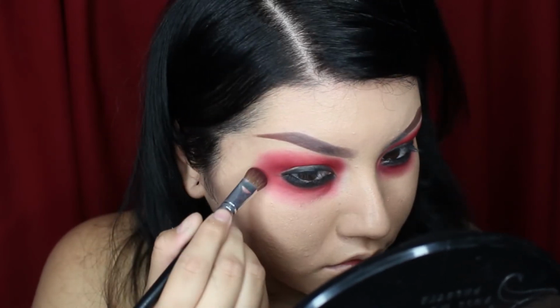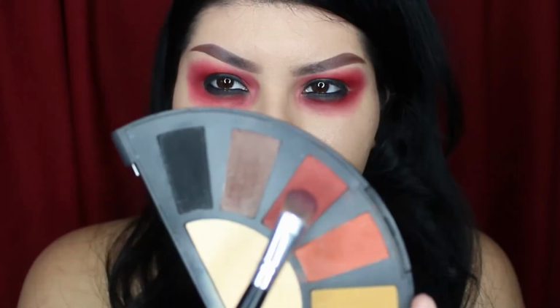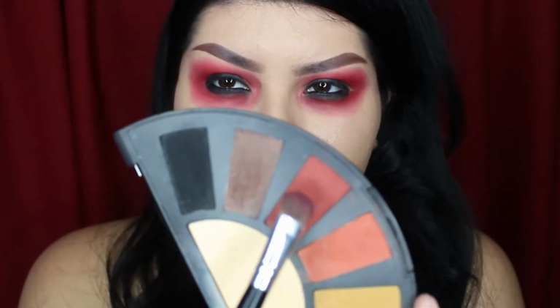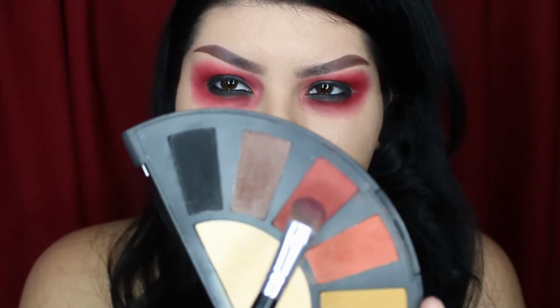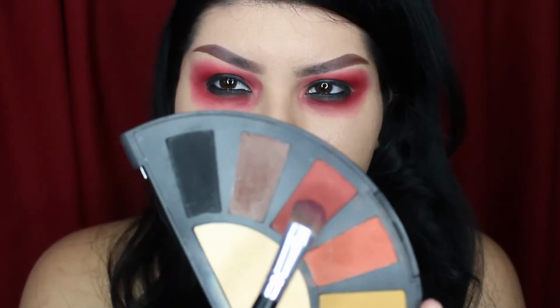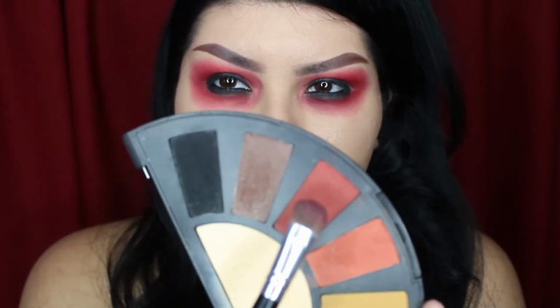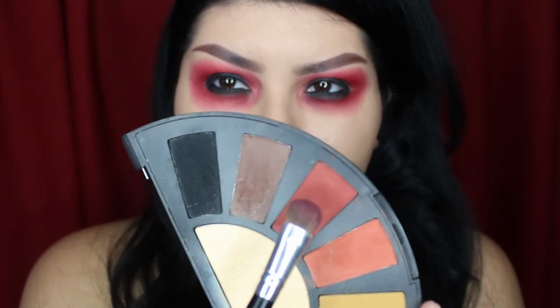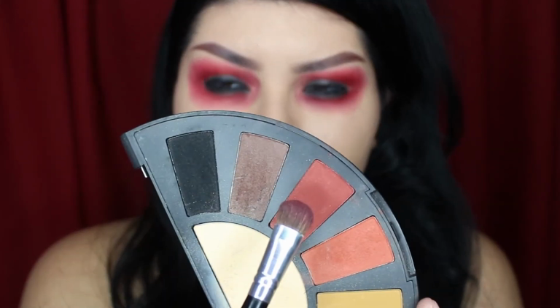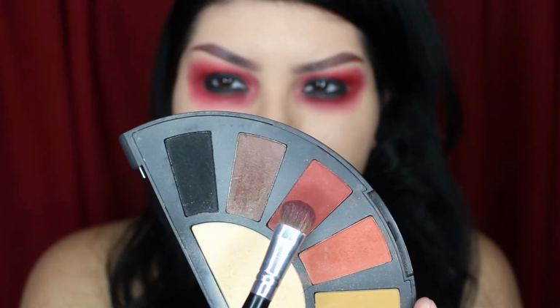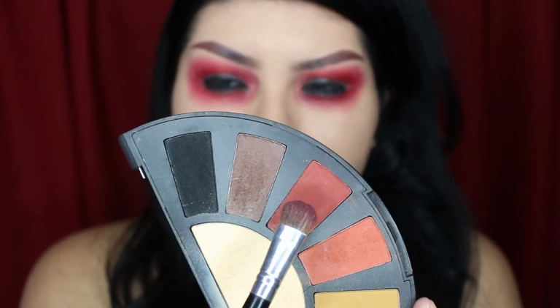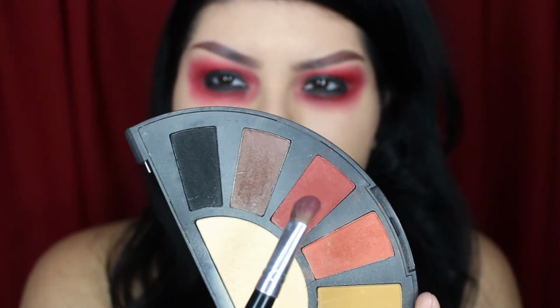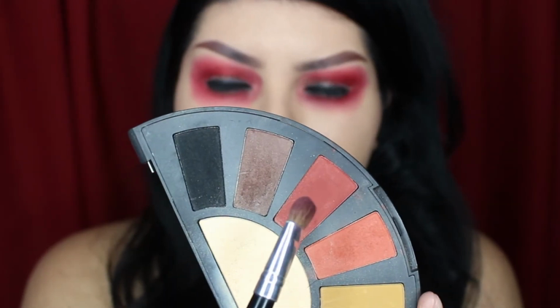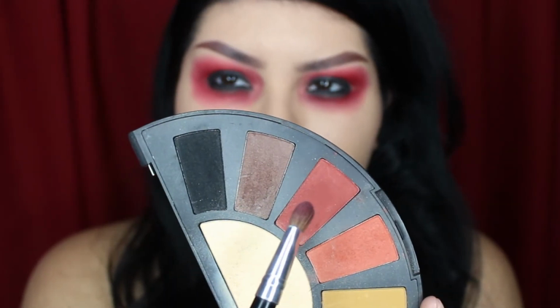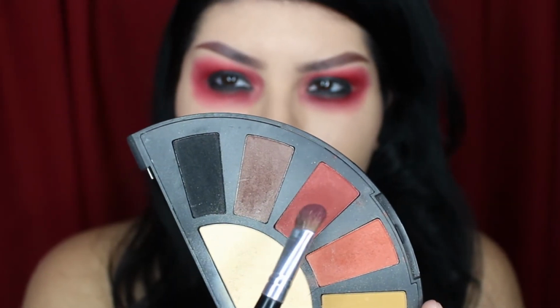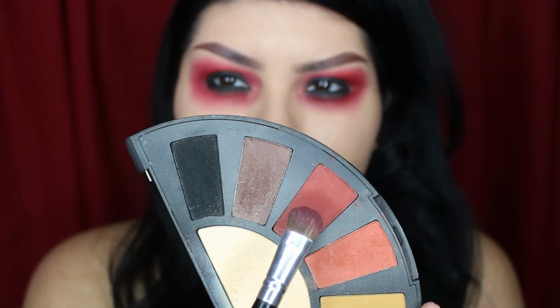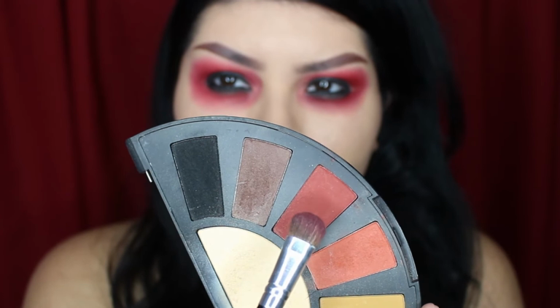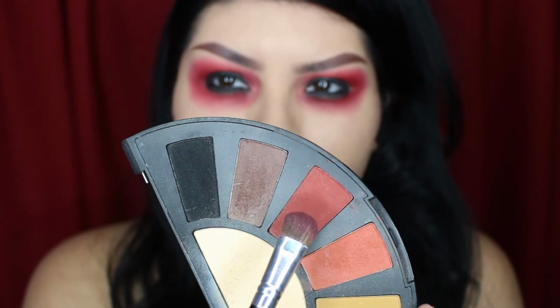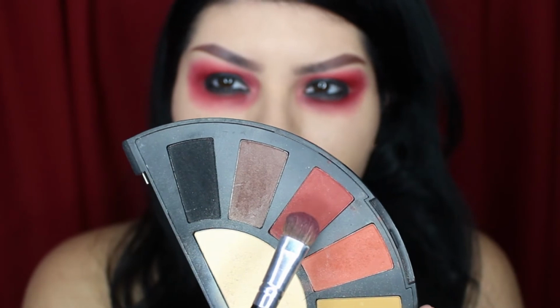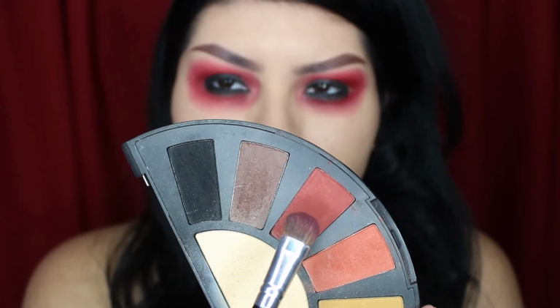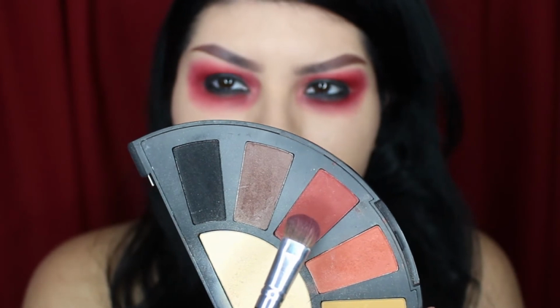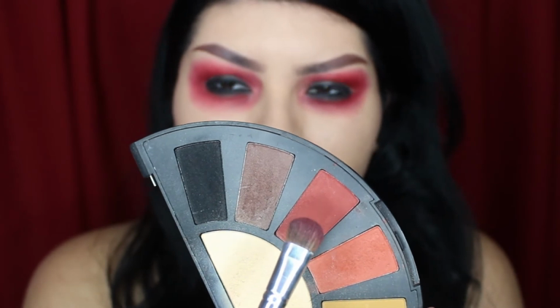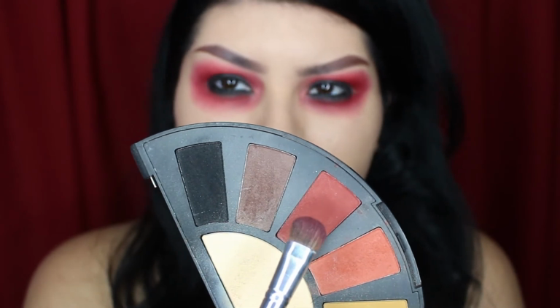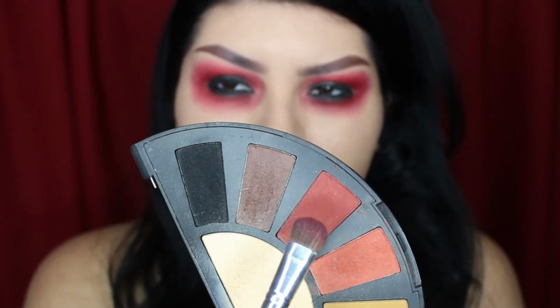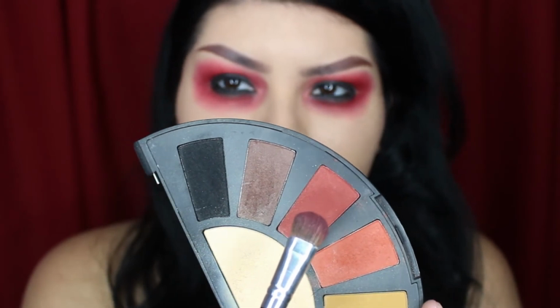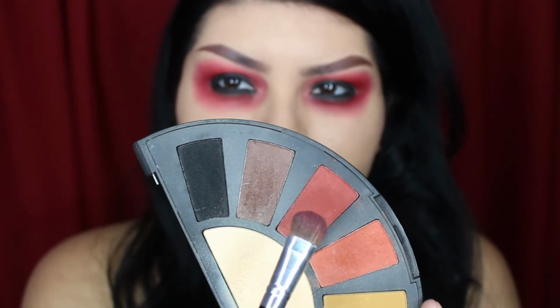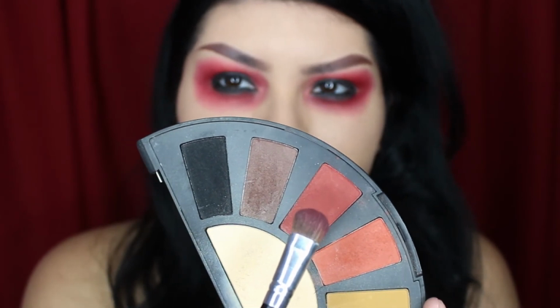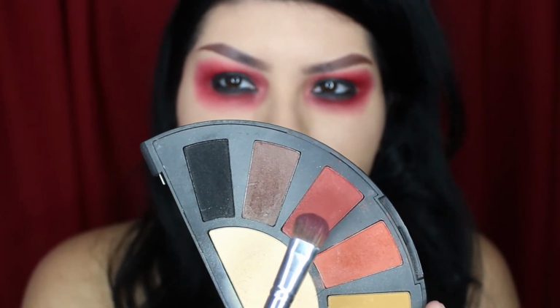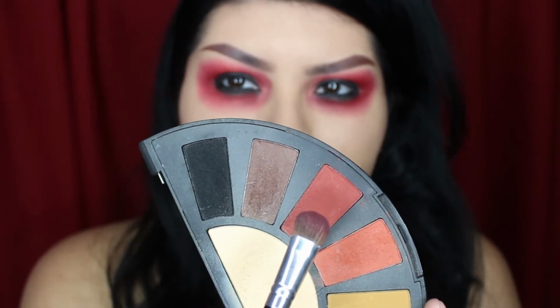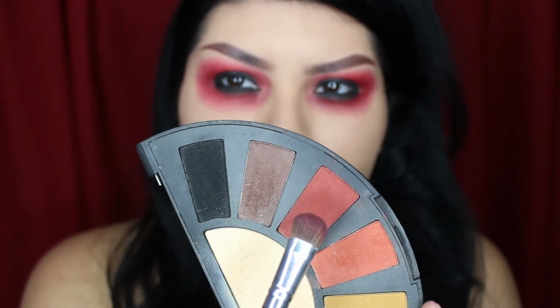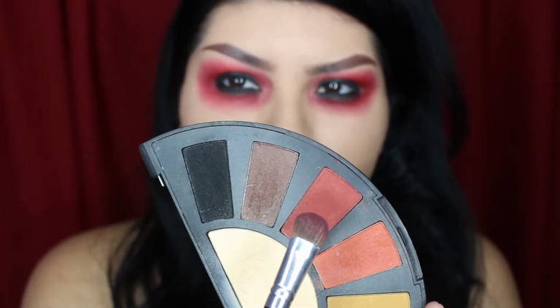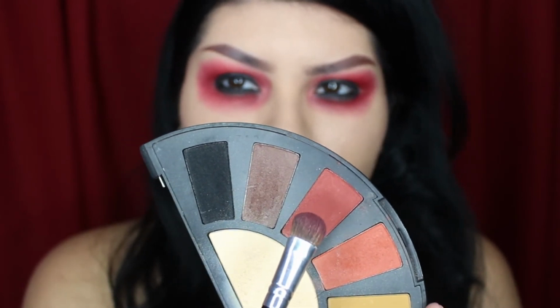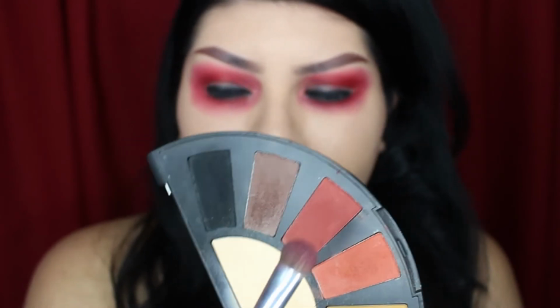Now with a deeper red shade and that same eyeshadow brush, I'm going to use this to blend between the black and the brighter red.